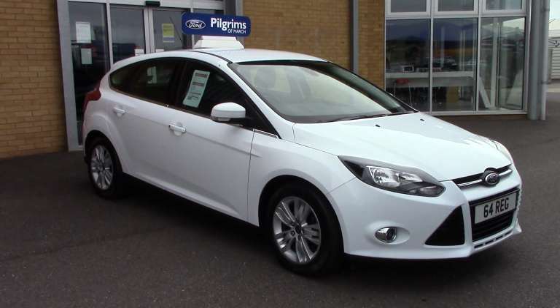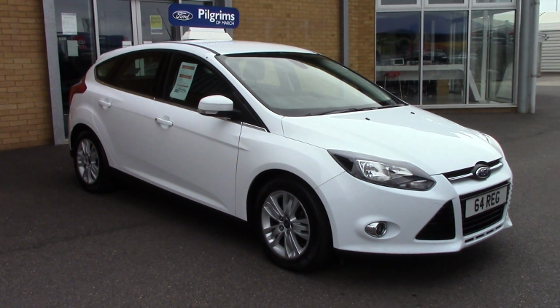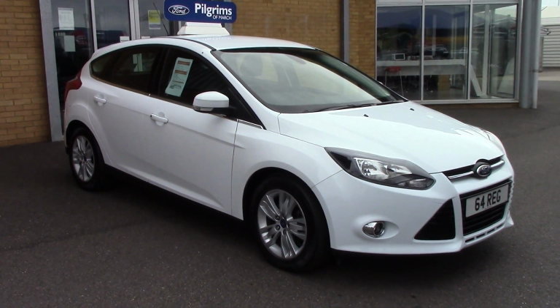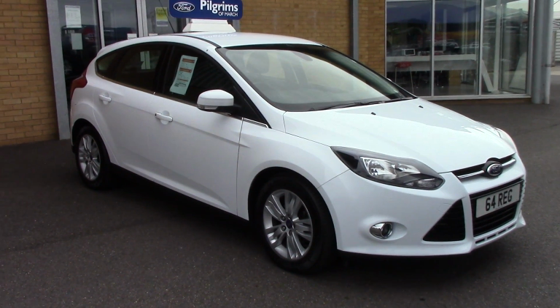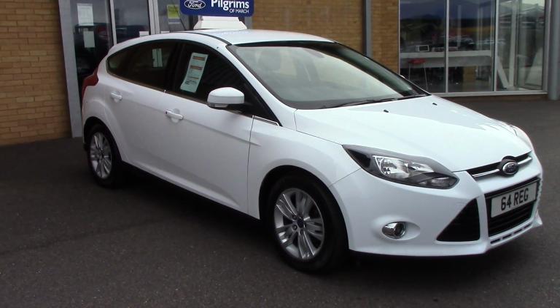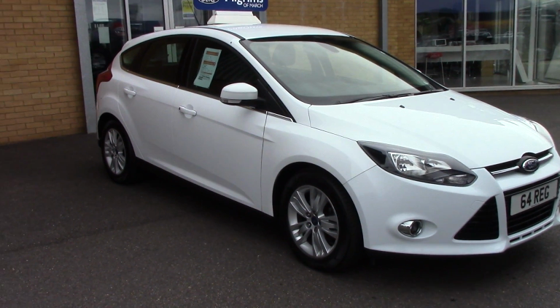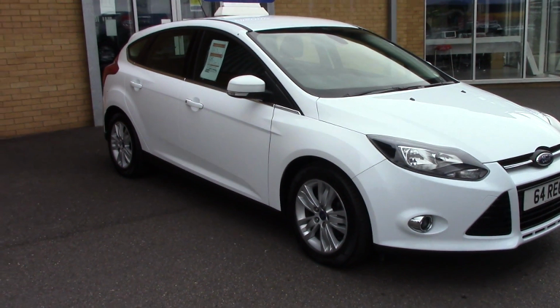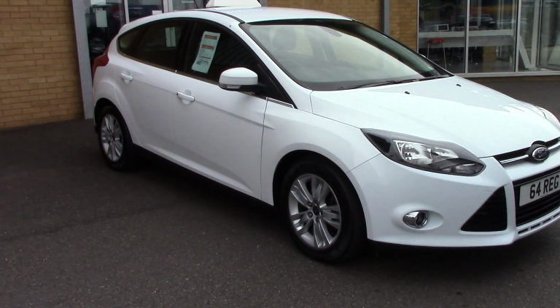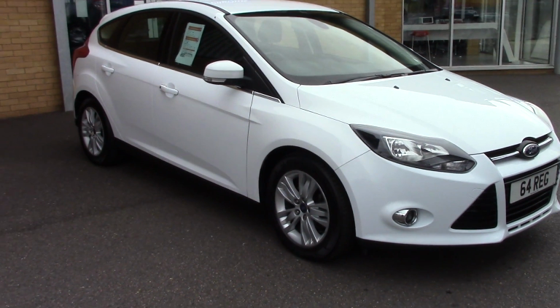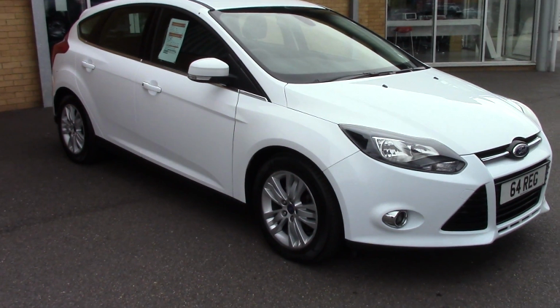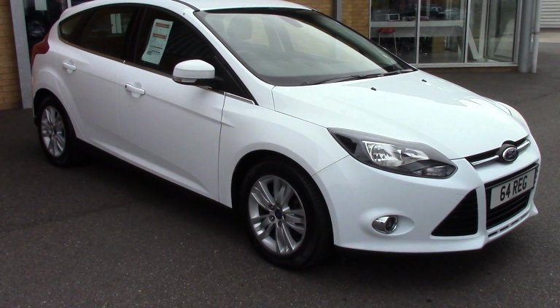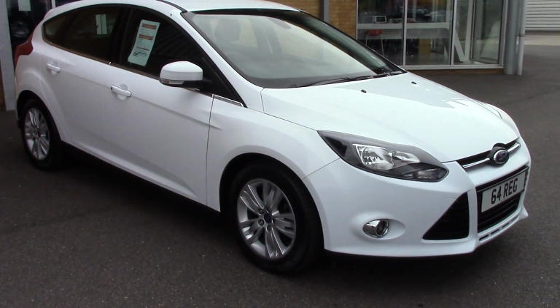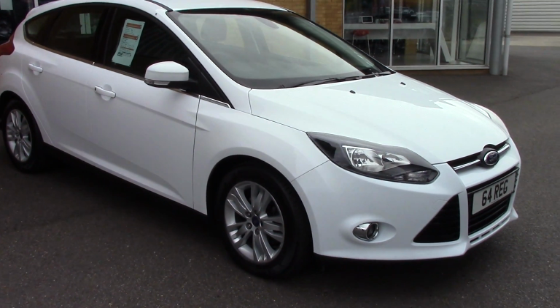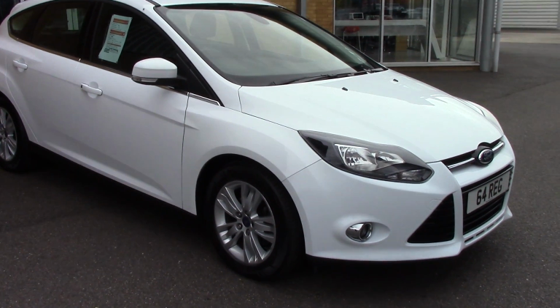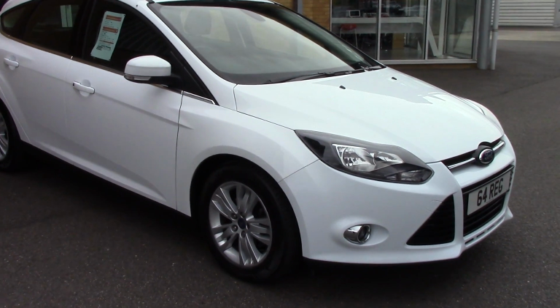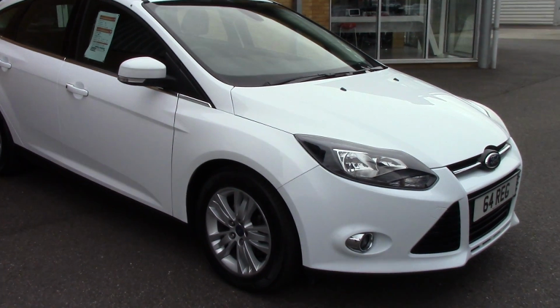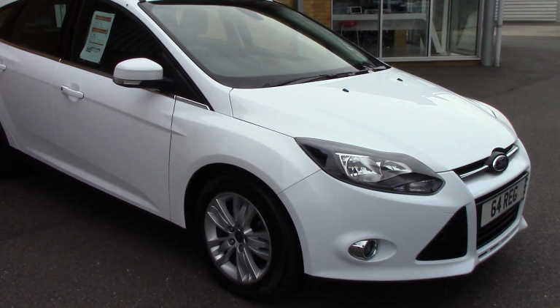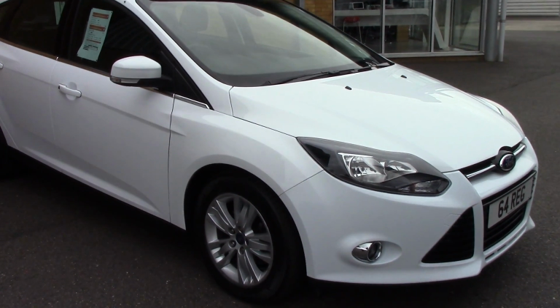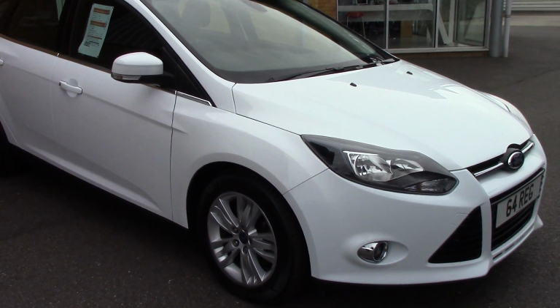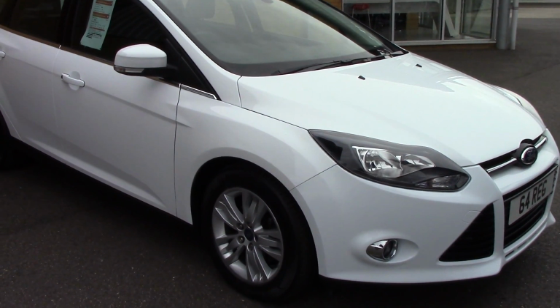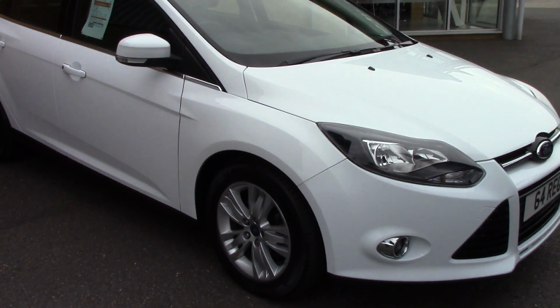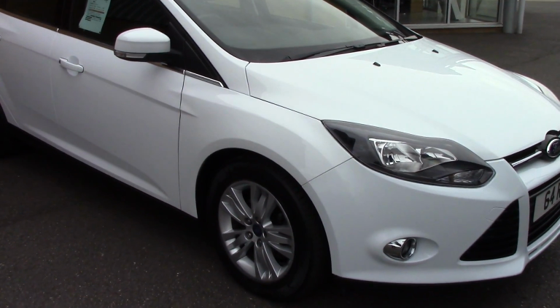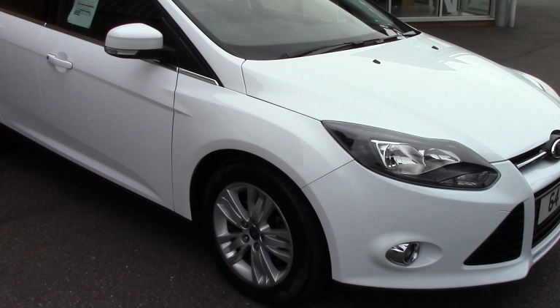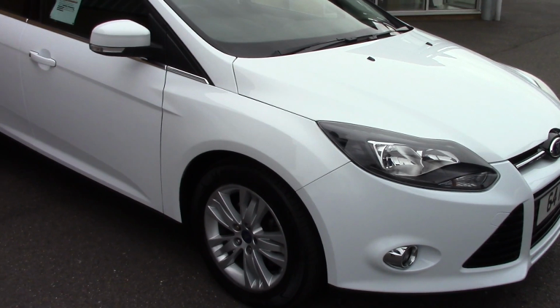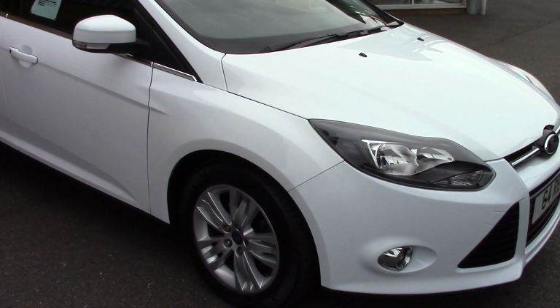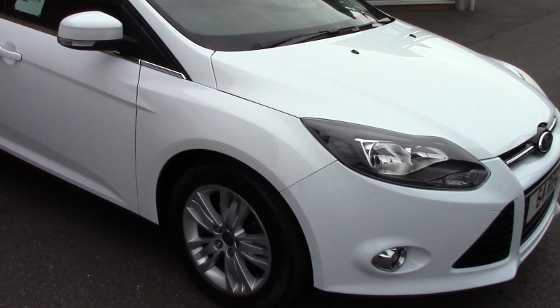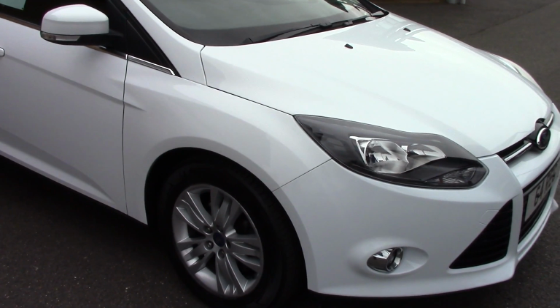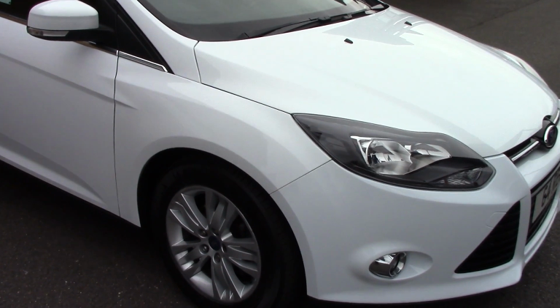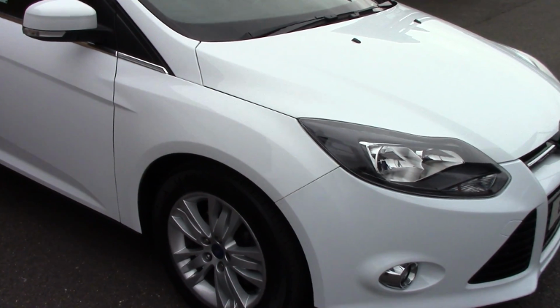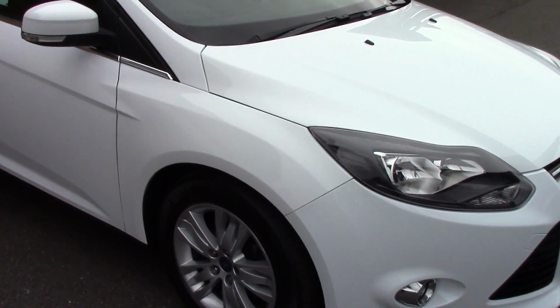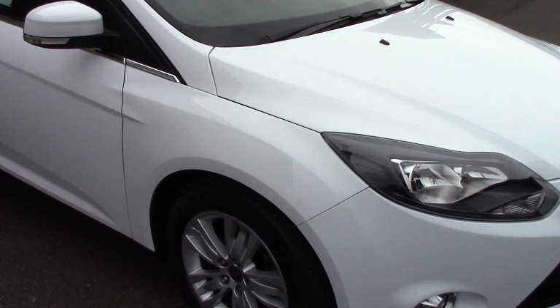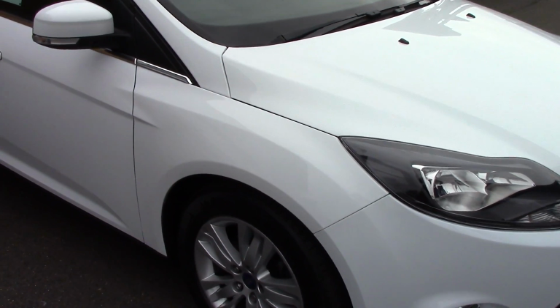Welcome to Pilgrims. I'm going to show you around this Ford Focus Titanium Nav.